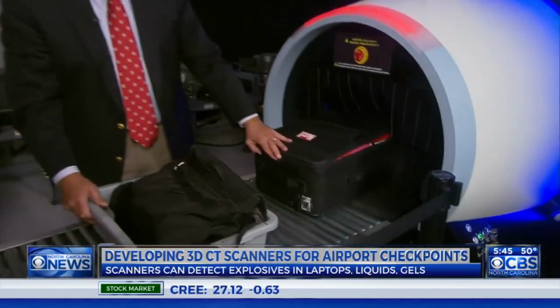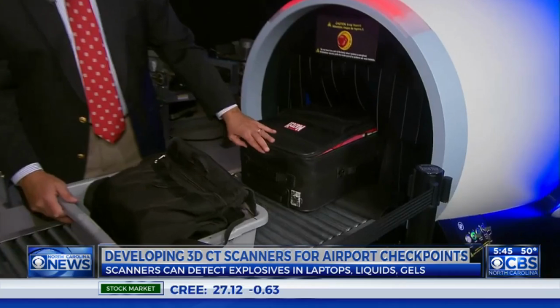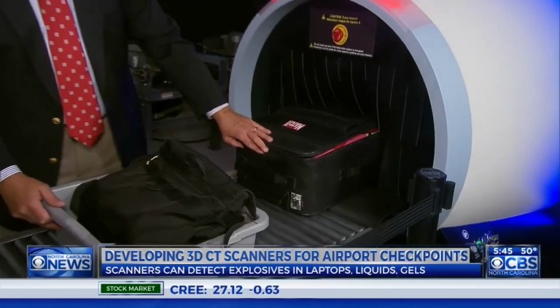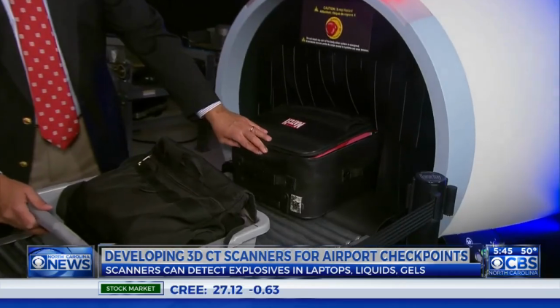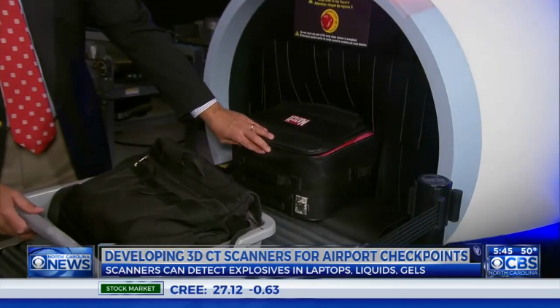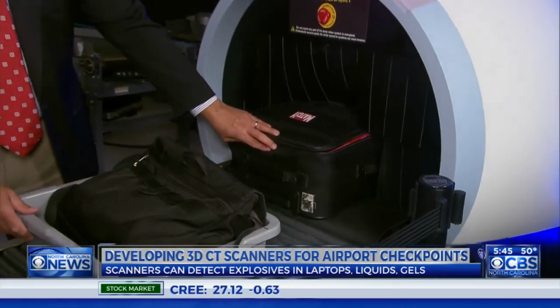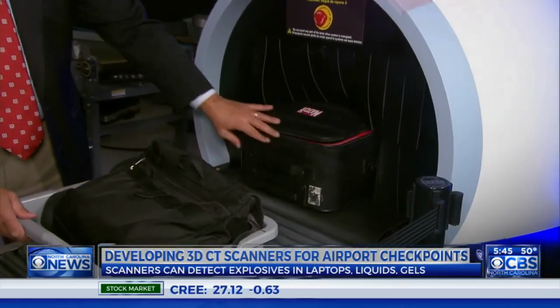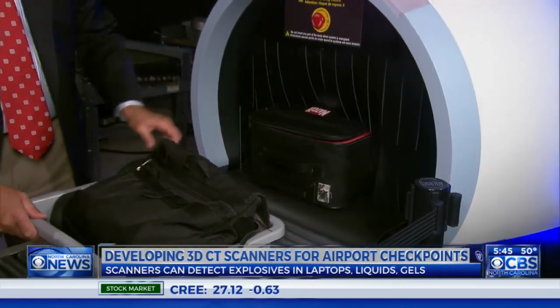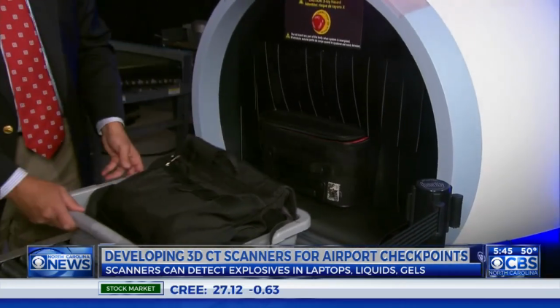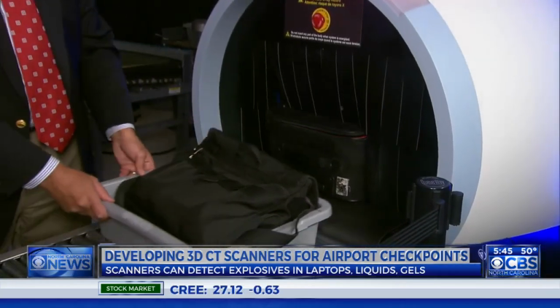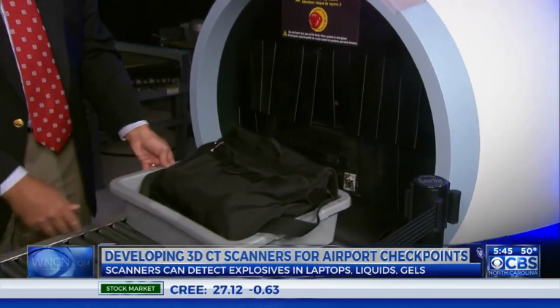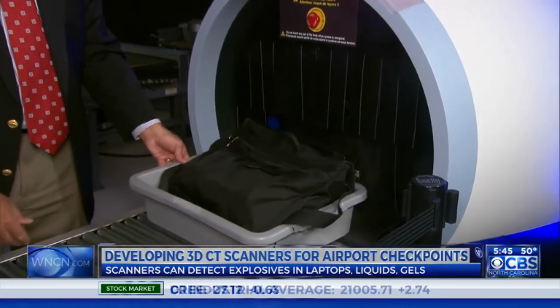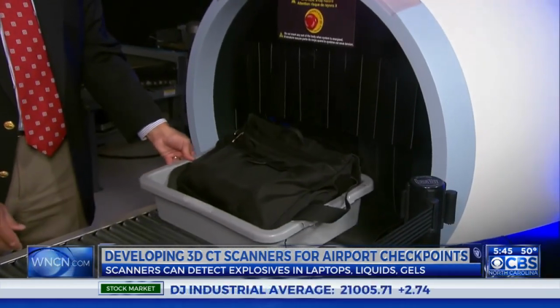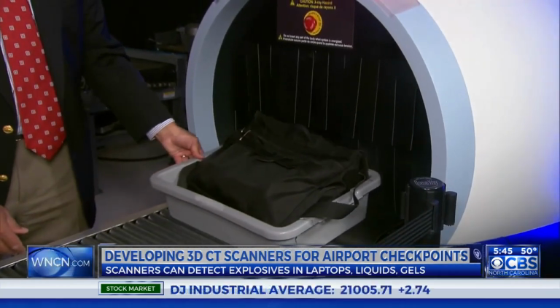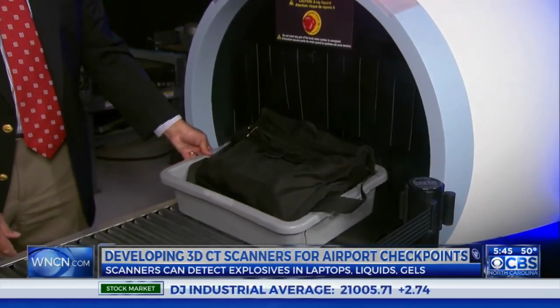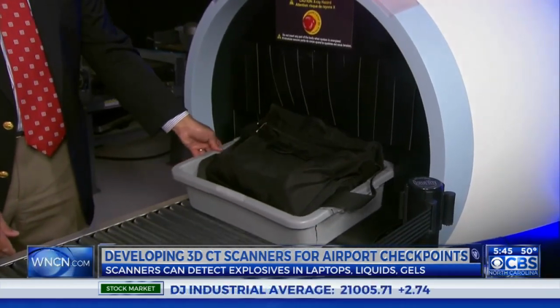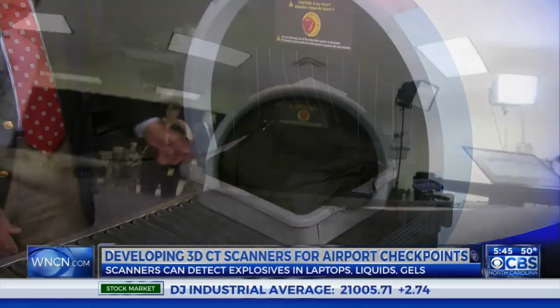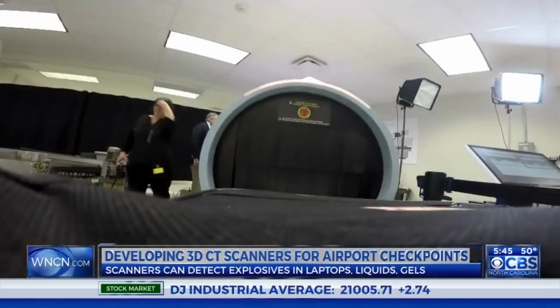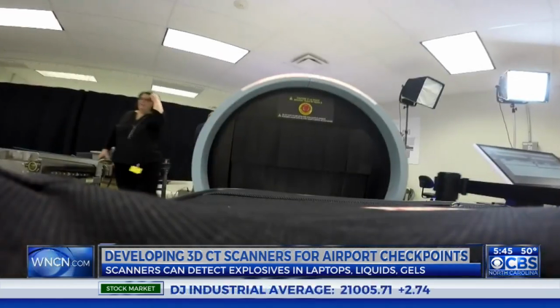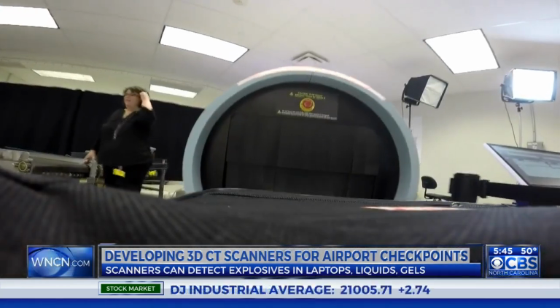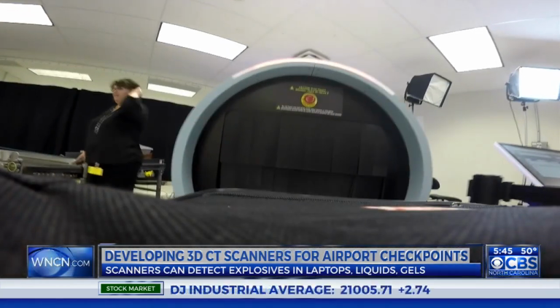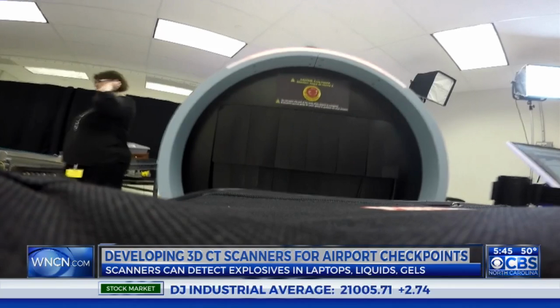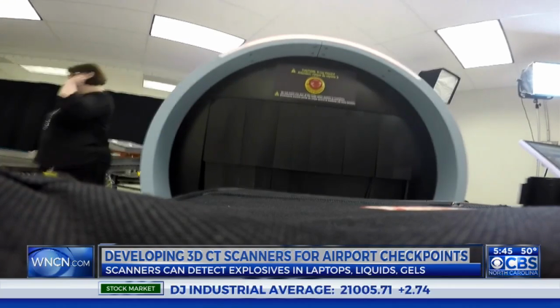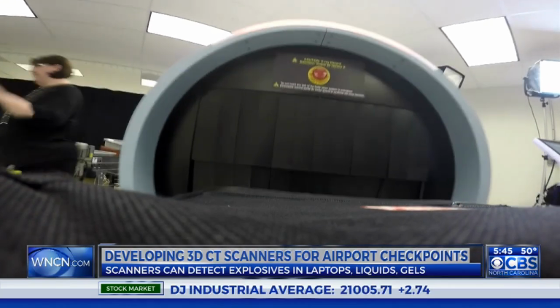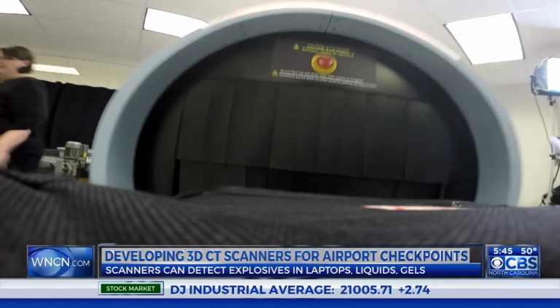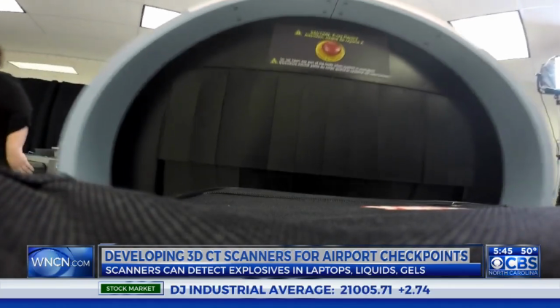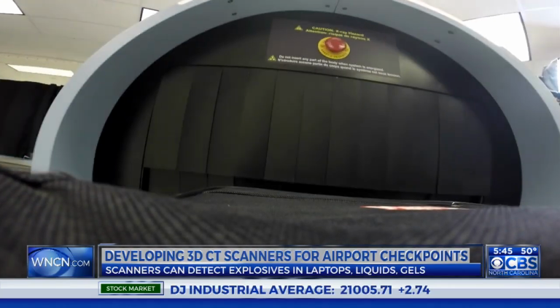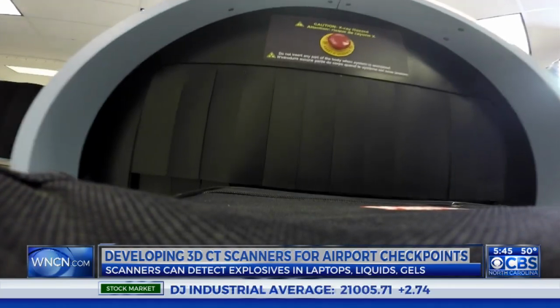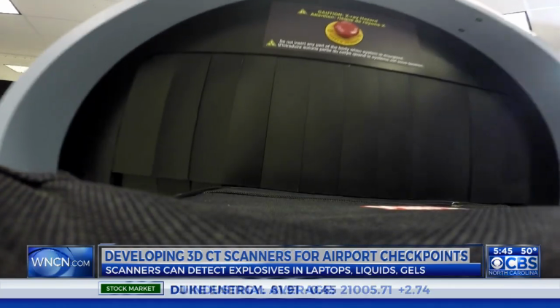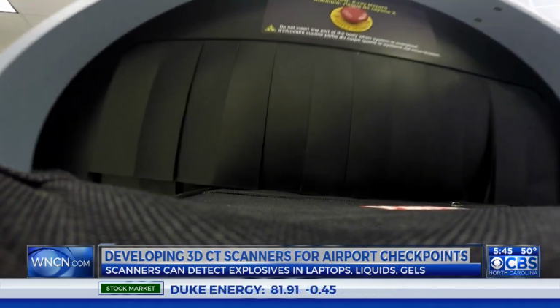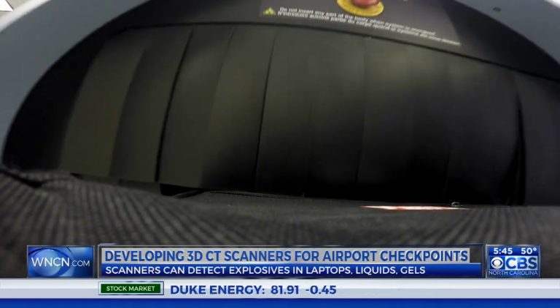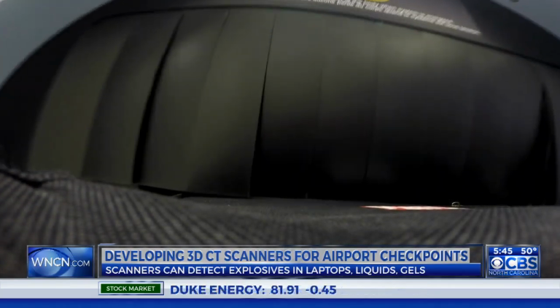The machines can detect explosives in laptops, liquids, and gels, which means the days of having to take things out of your carry-on bag could be numbered.